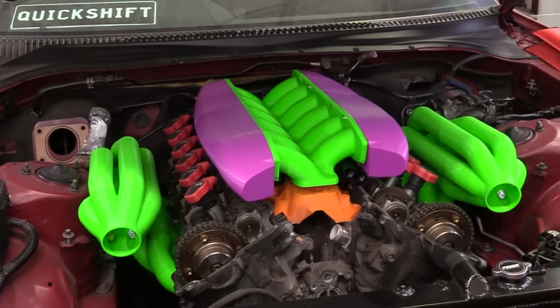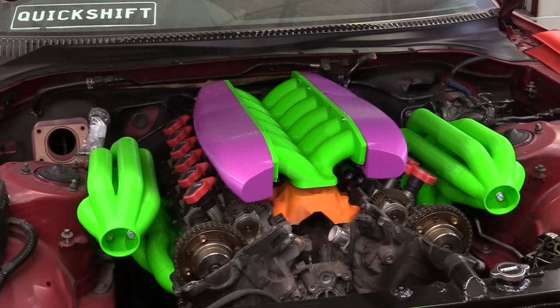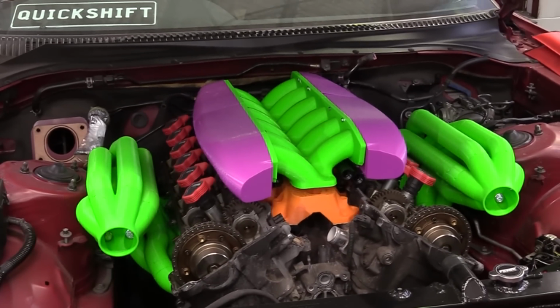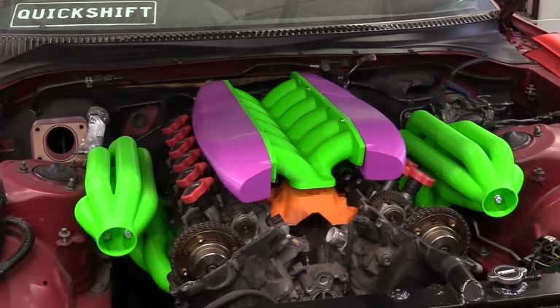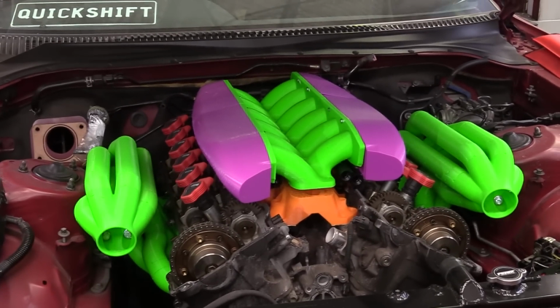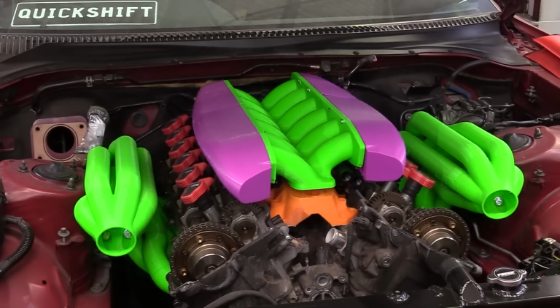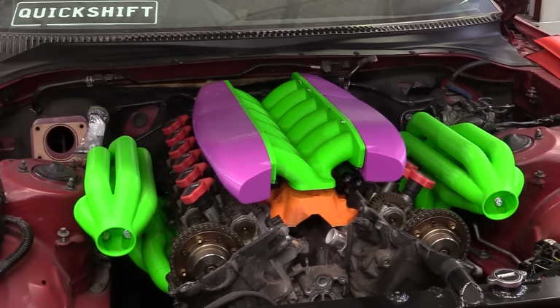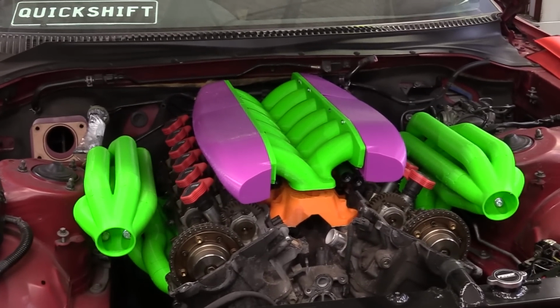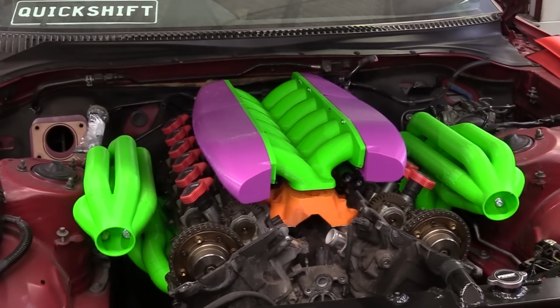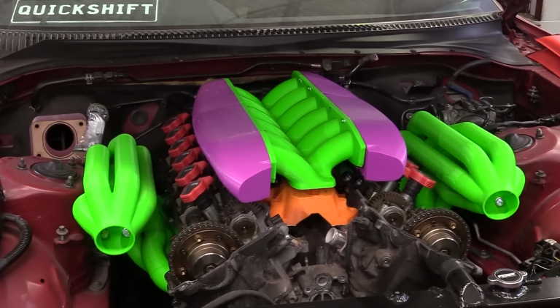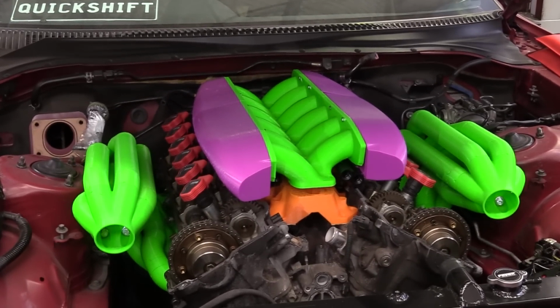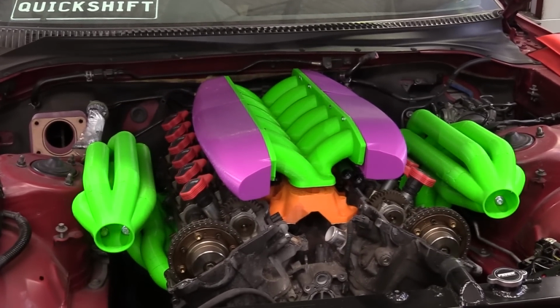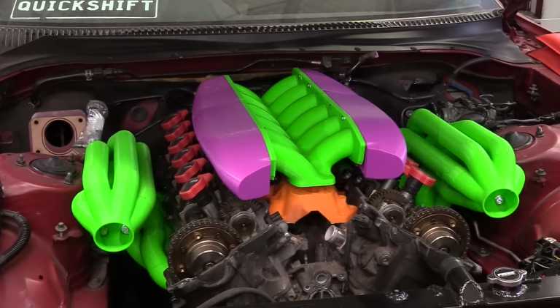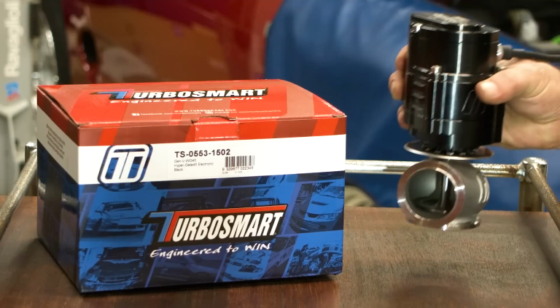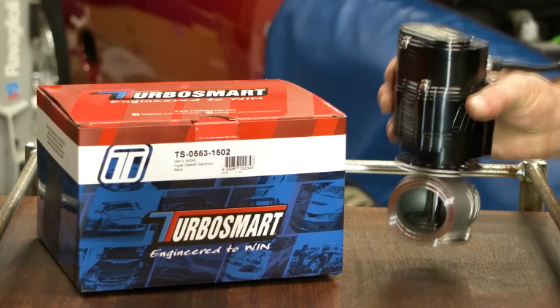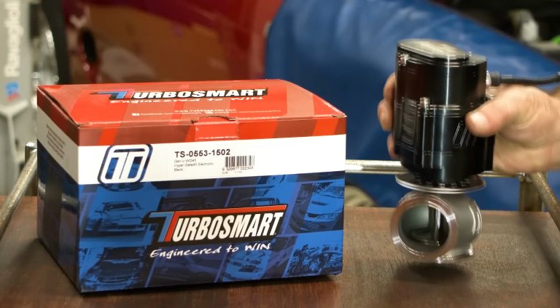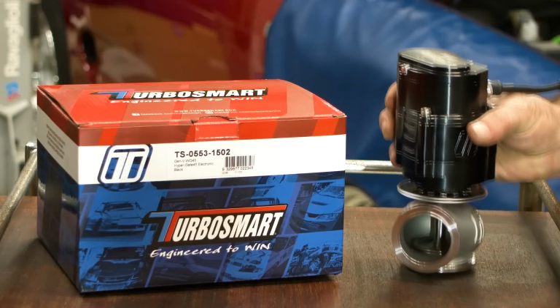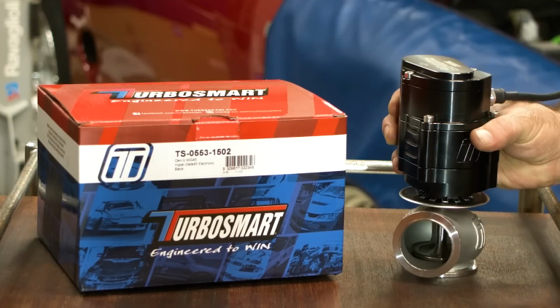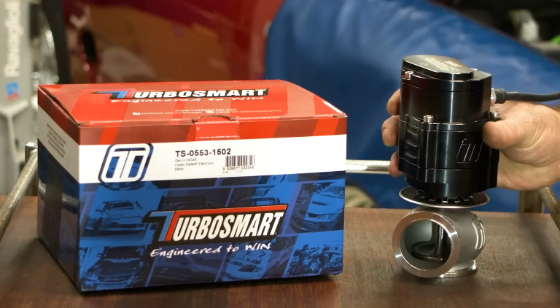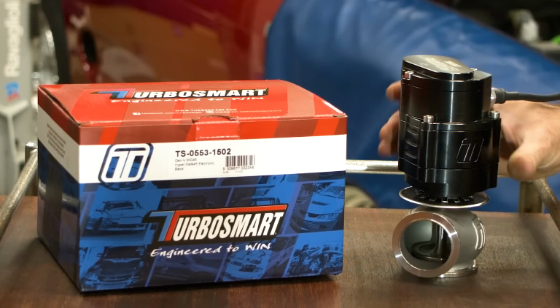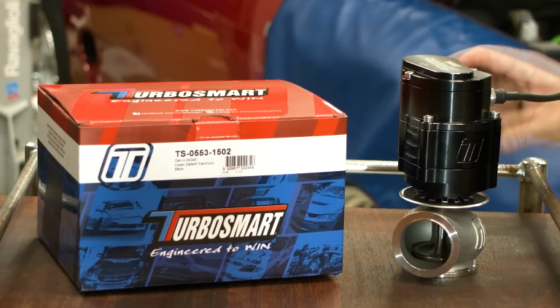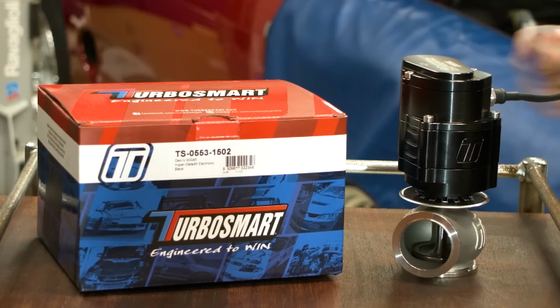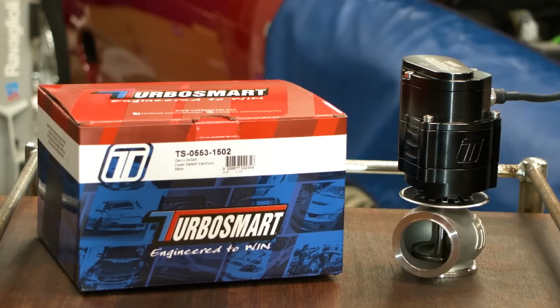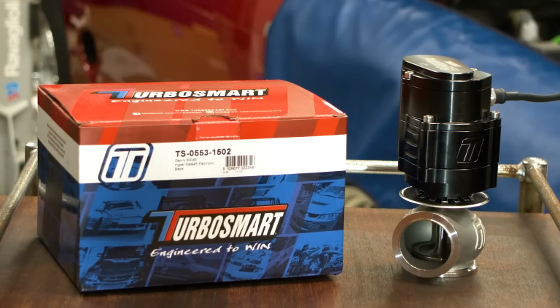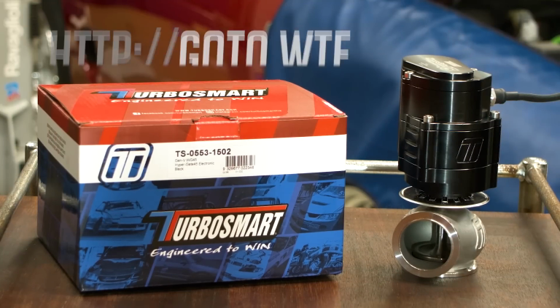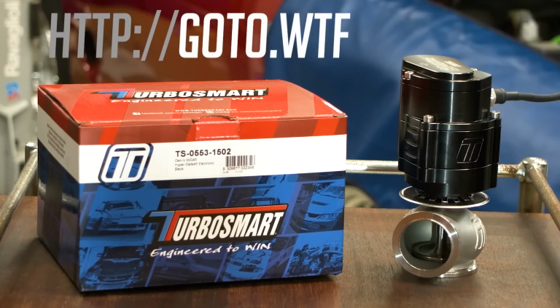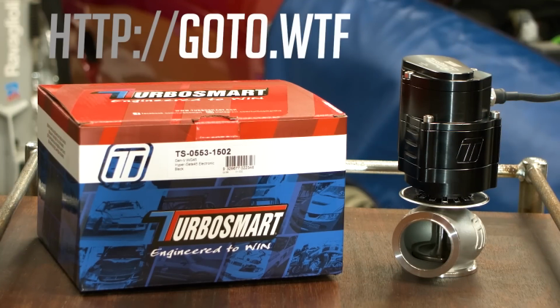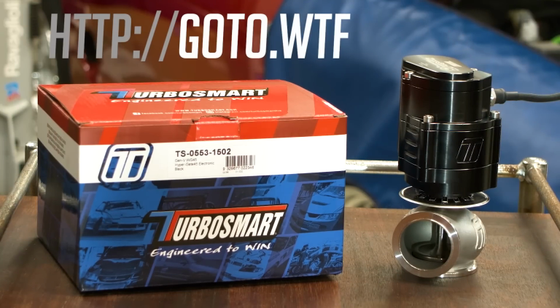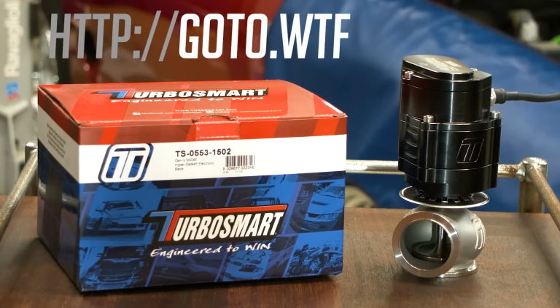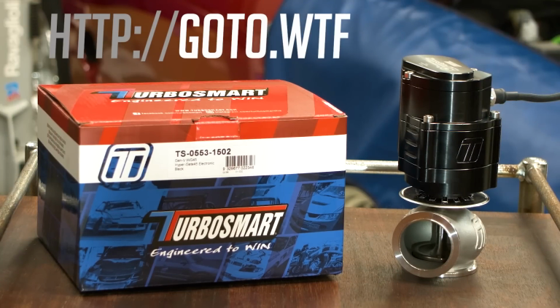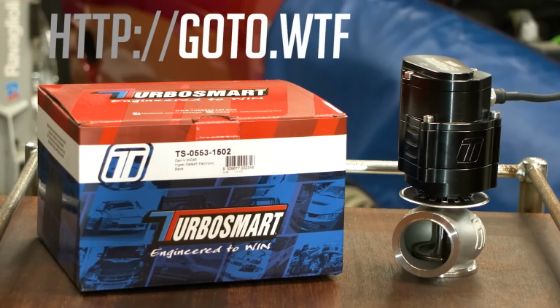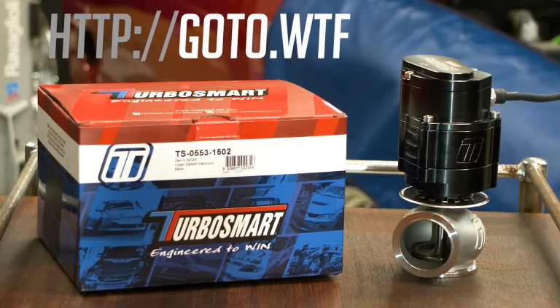And if you're looking to get your hands on one of these, just head over to our website — goto.wtf.